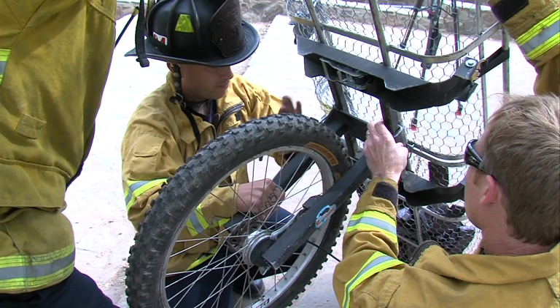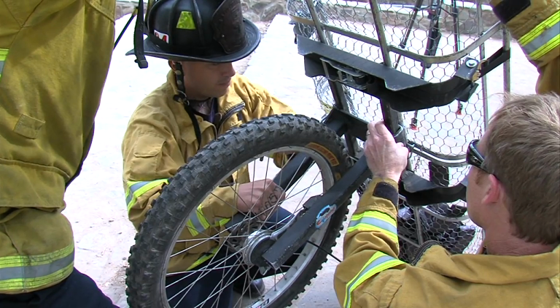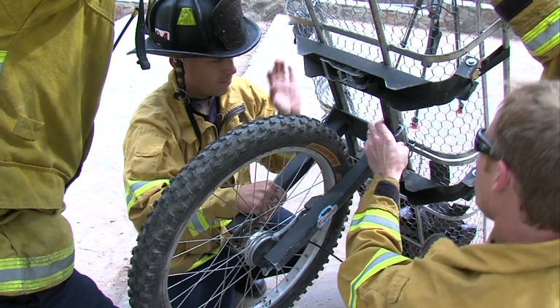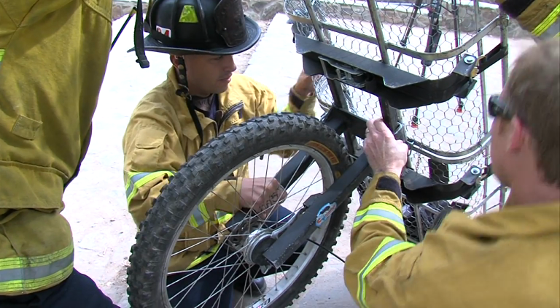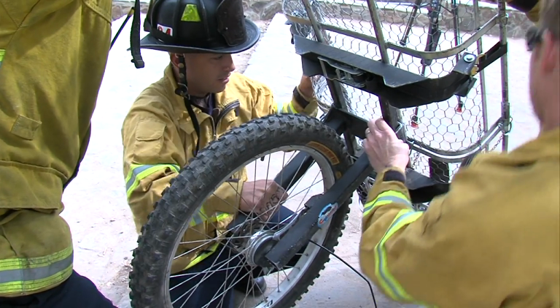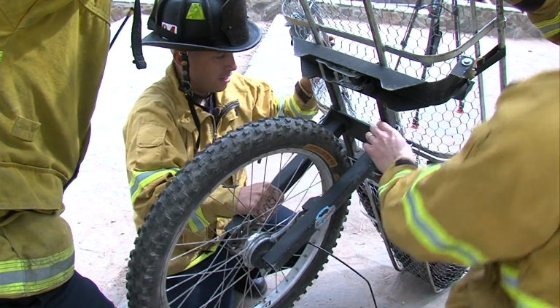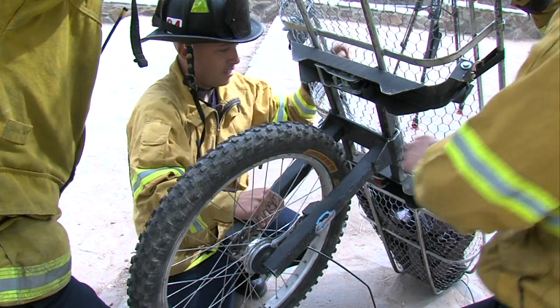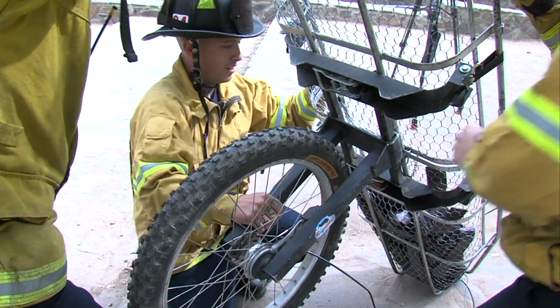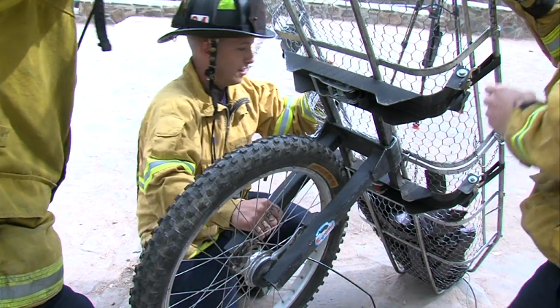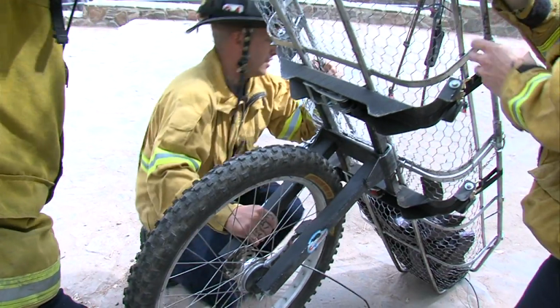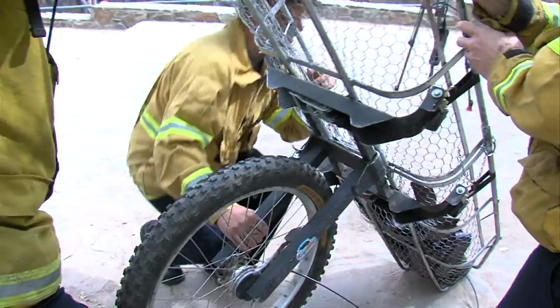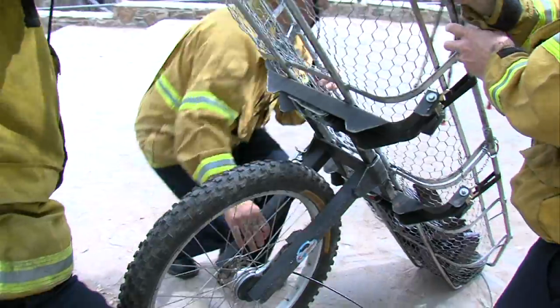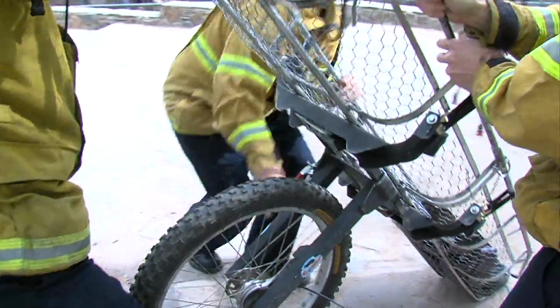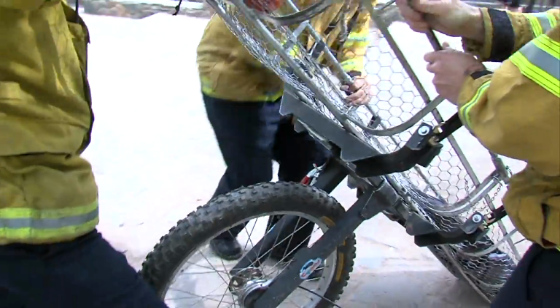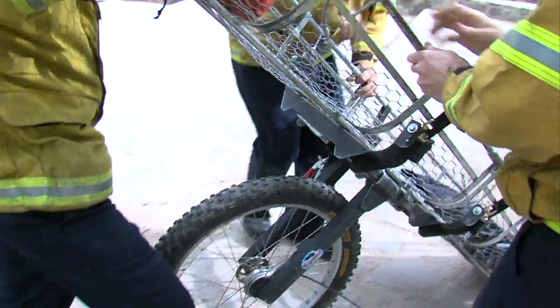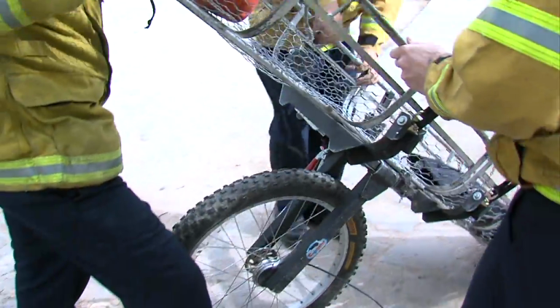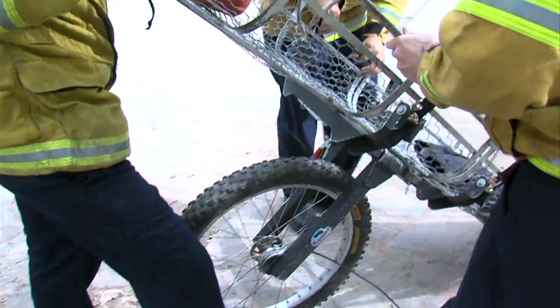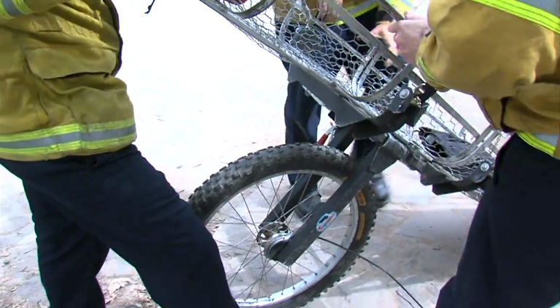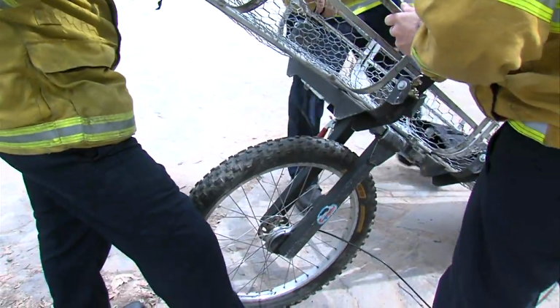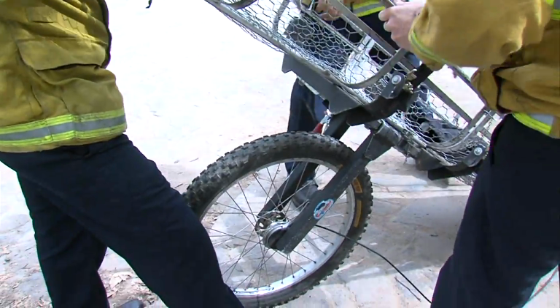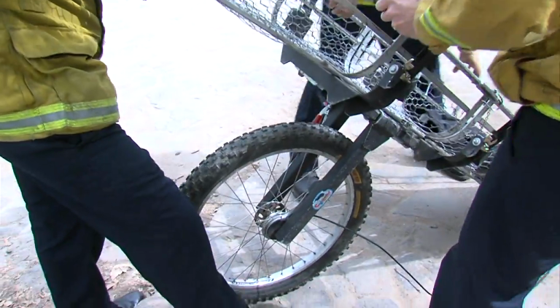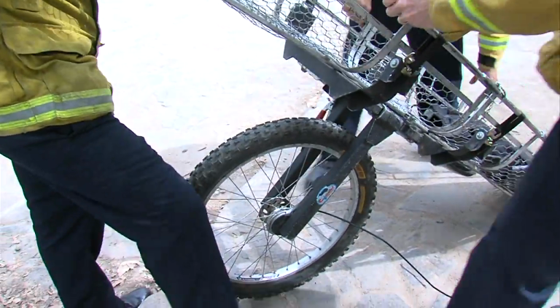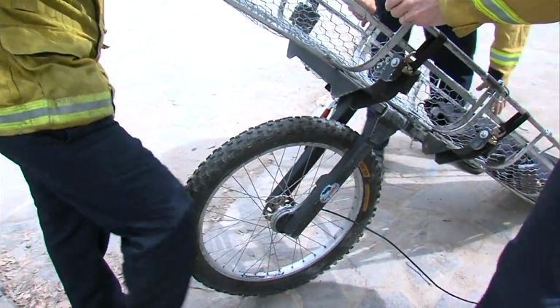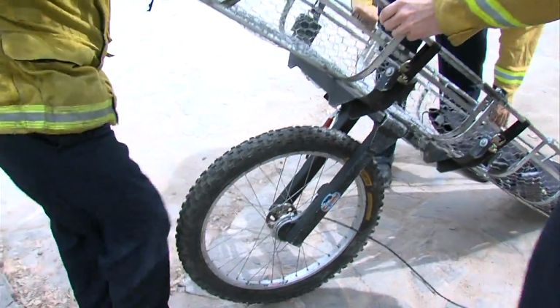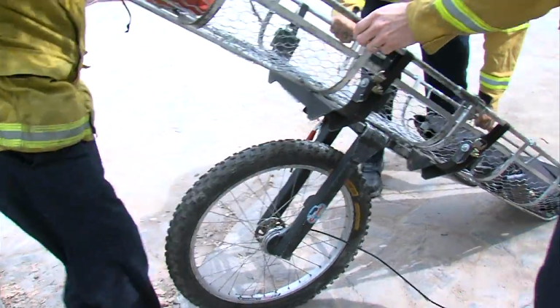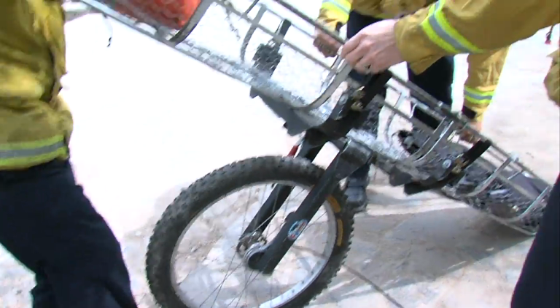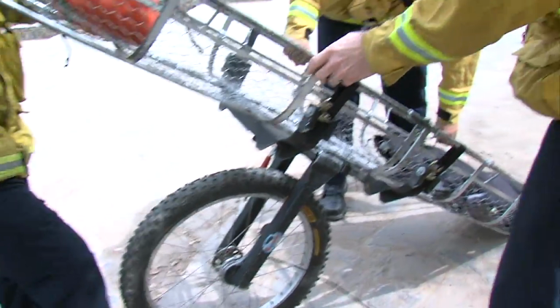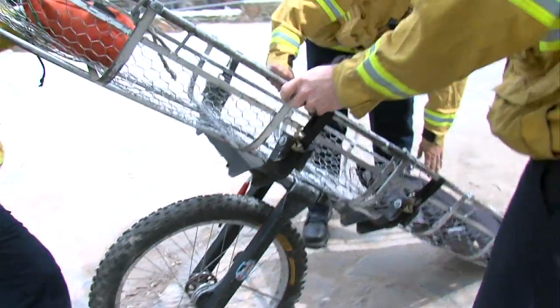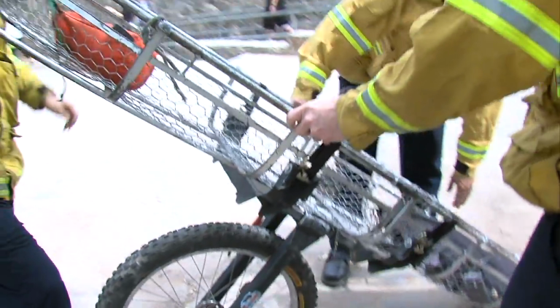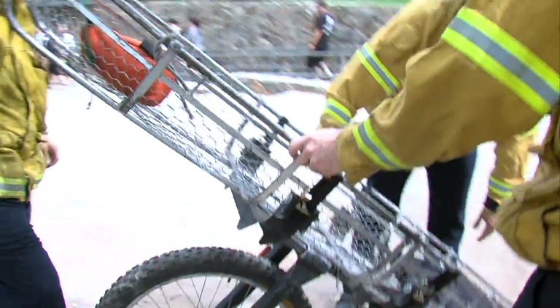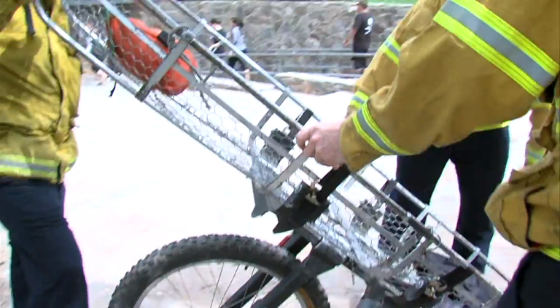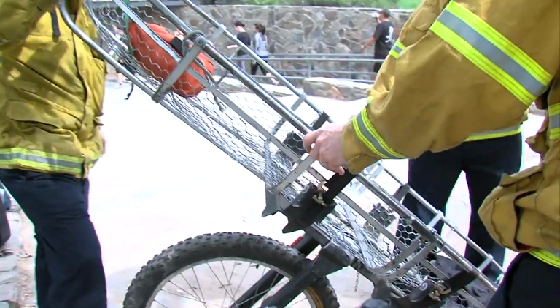This three-wheel assist basket is used when a helicopter can't get to the mountain.